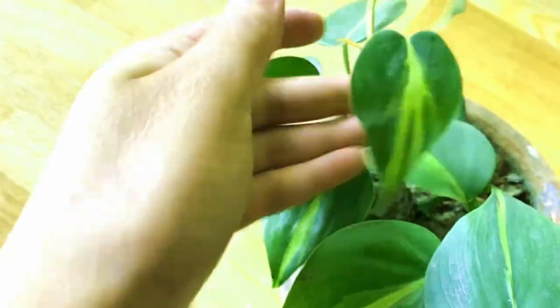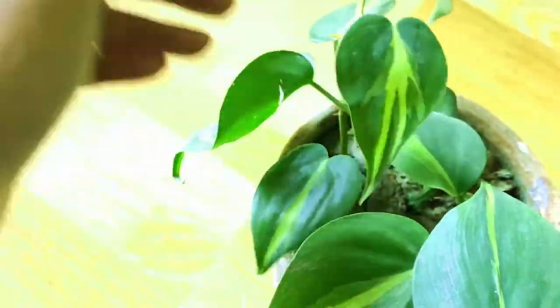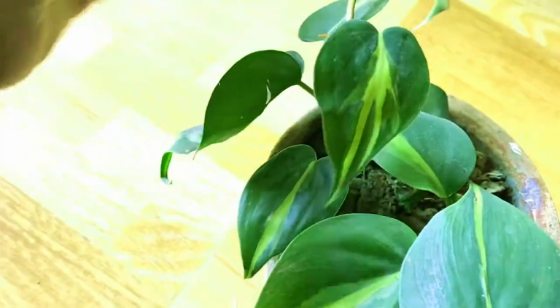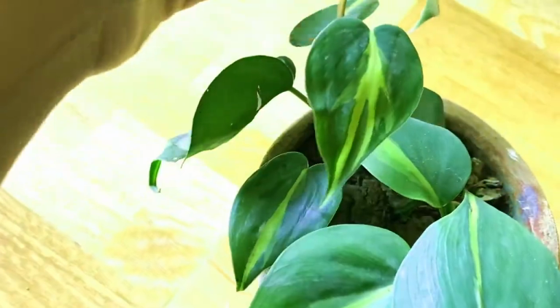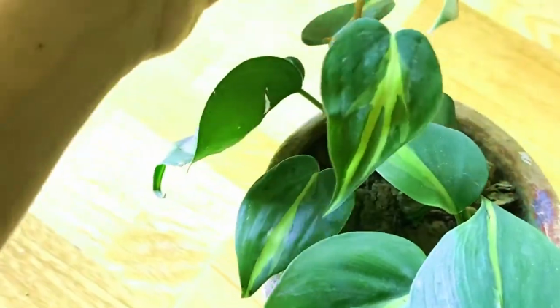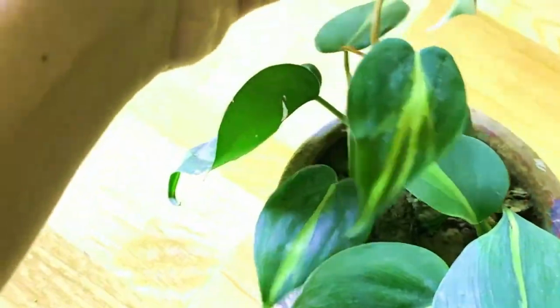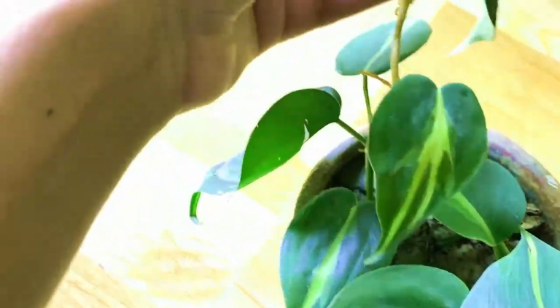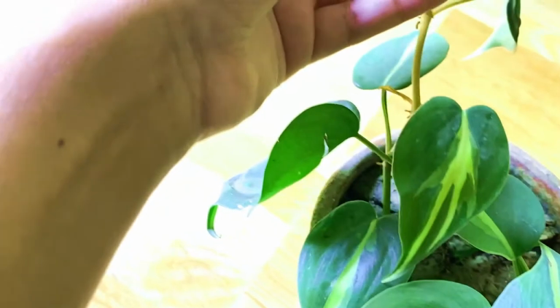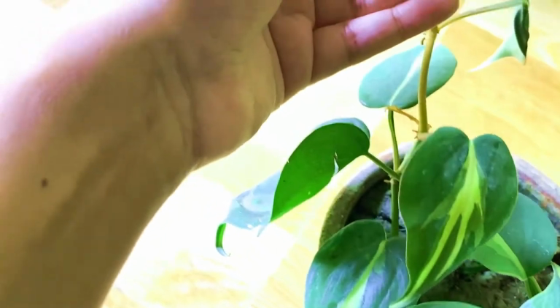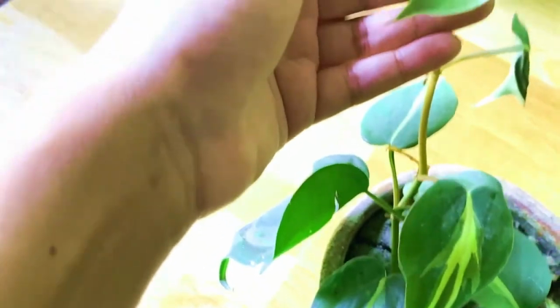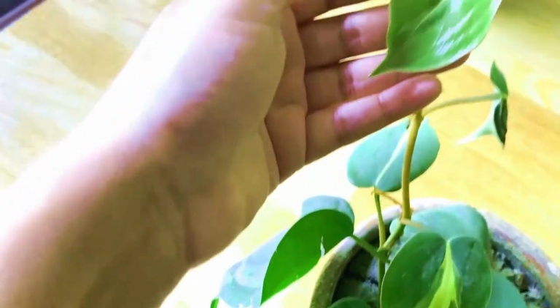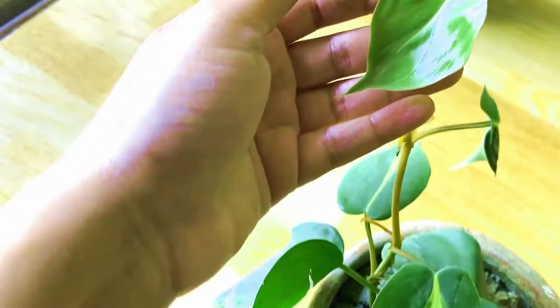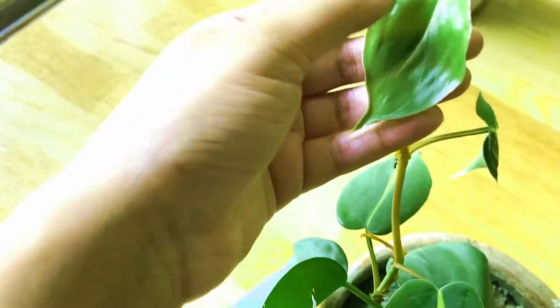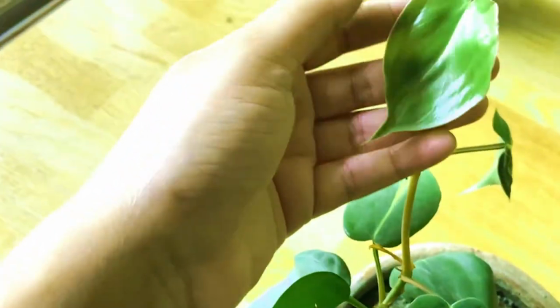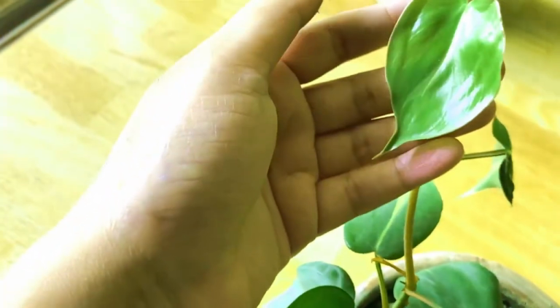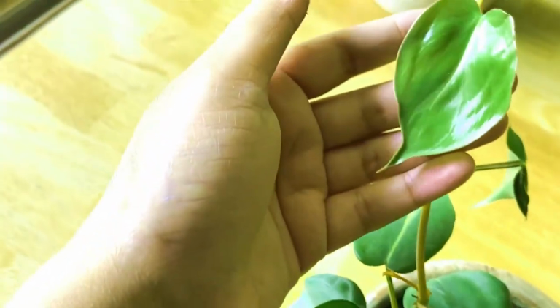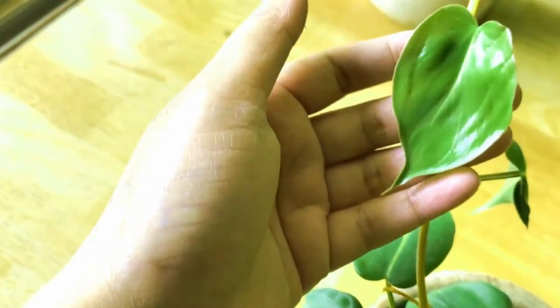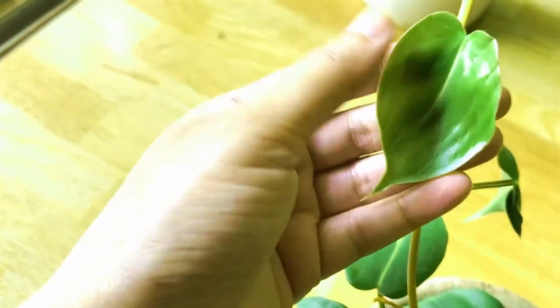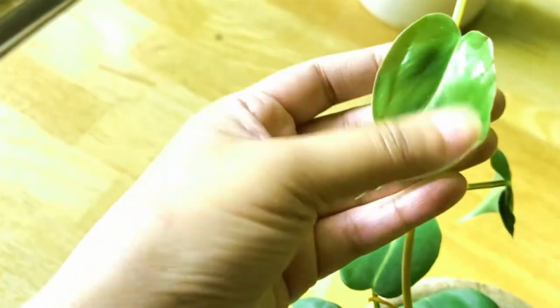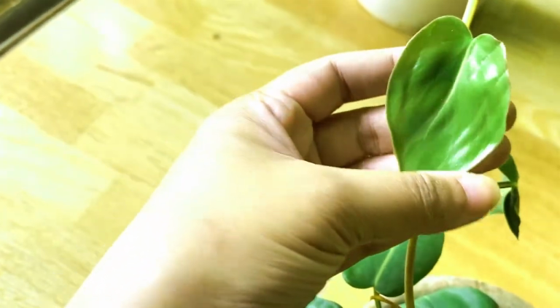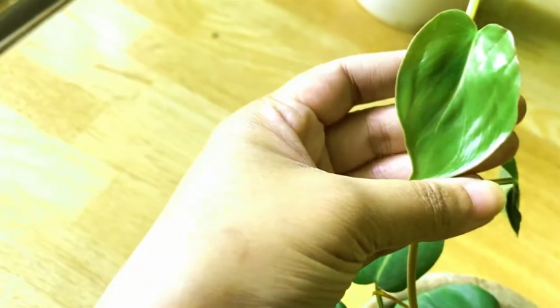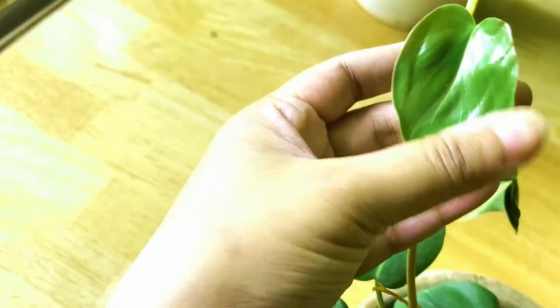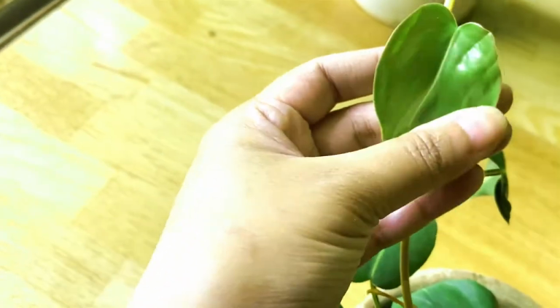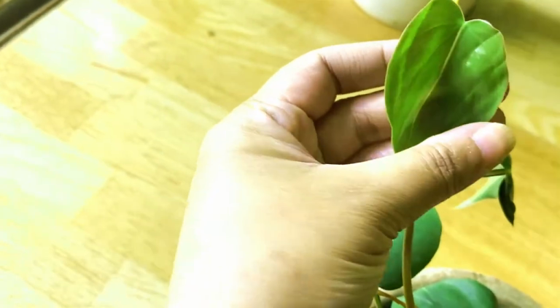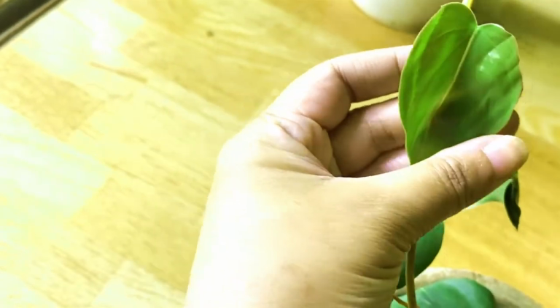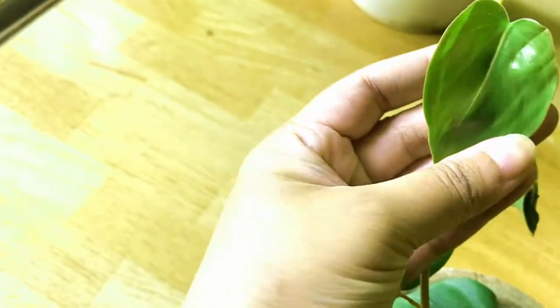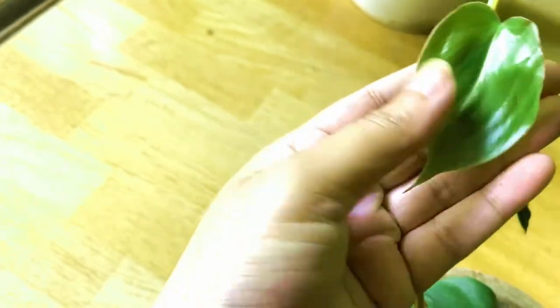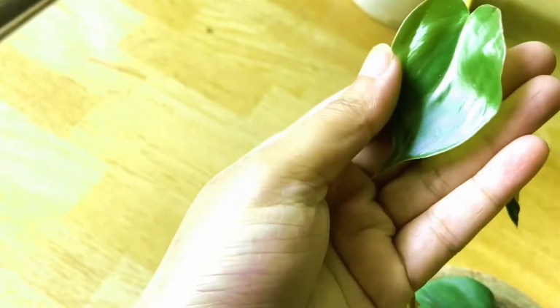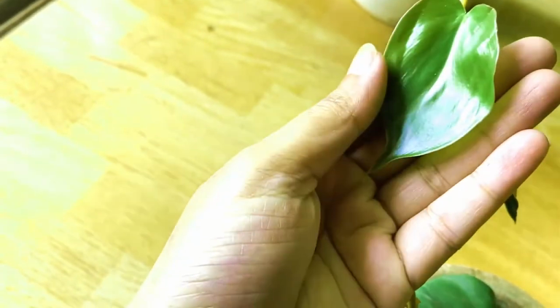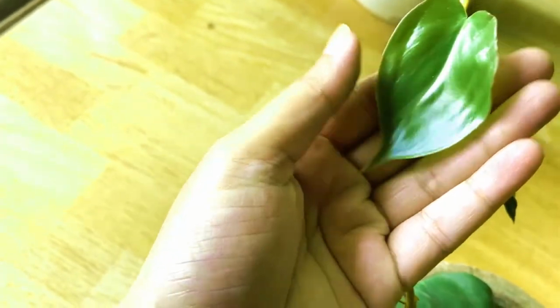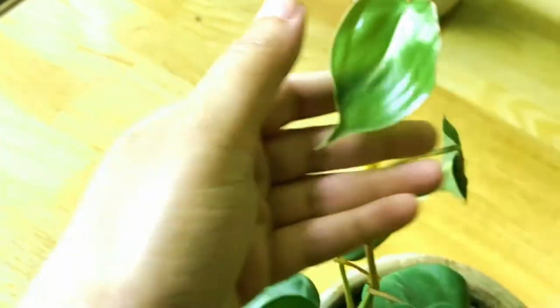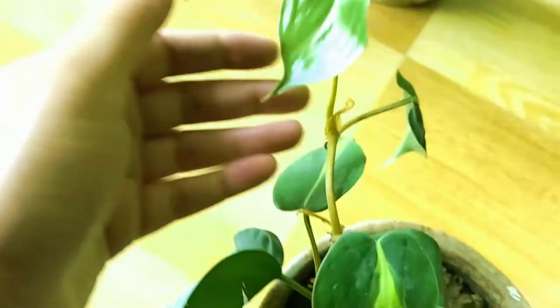This is my collection. I always wanted this plant, and I love its leaf.